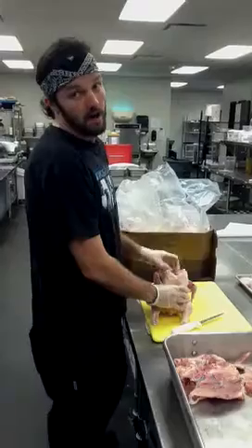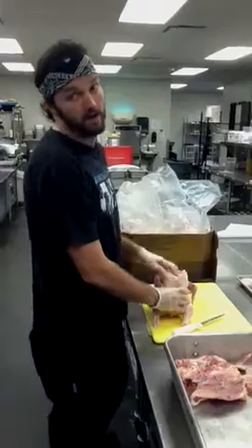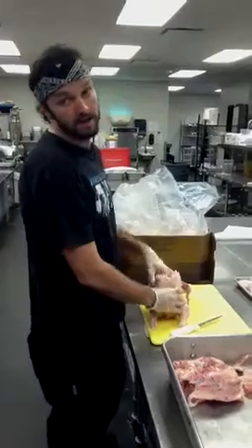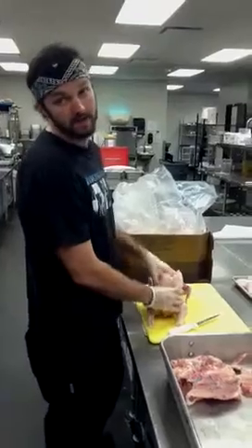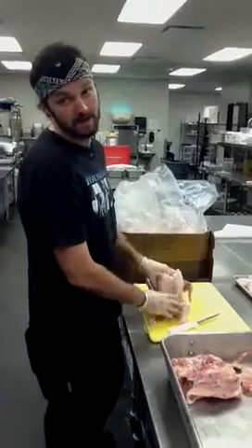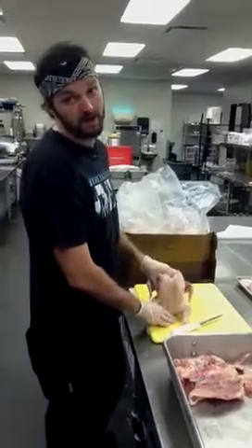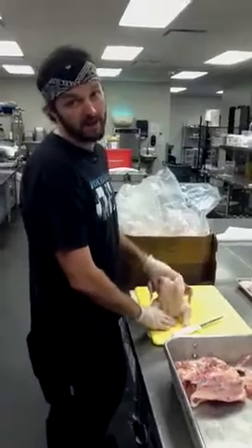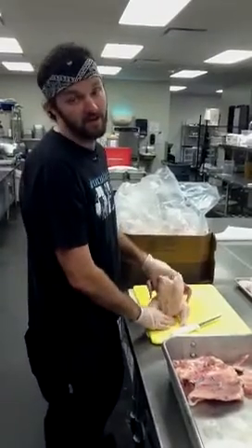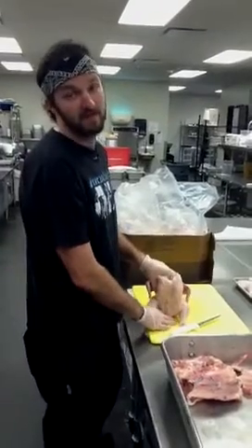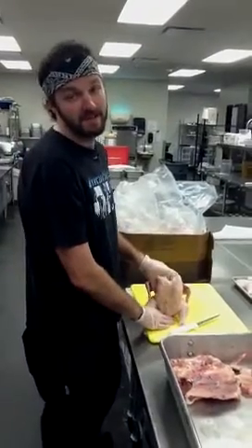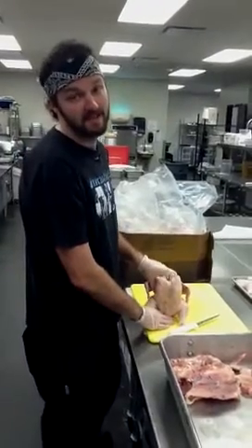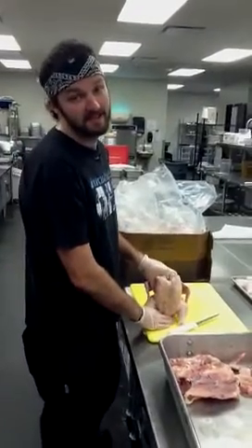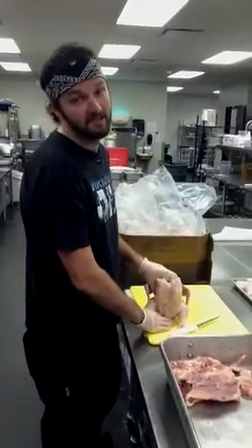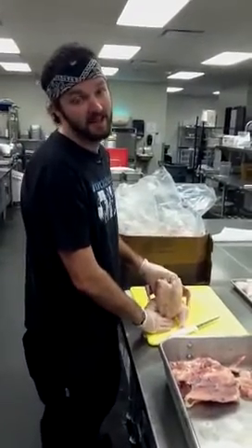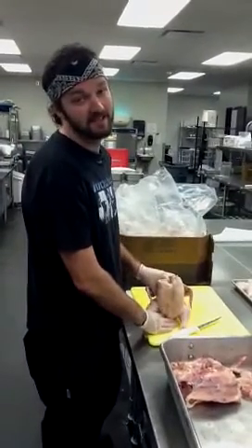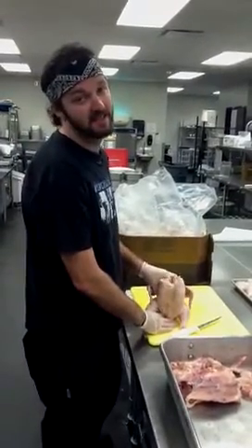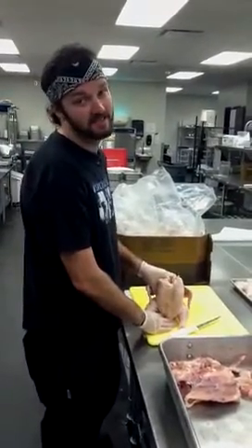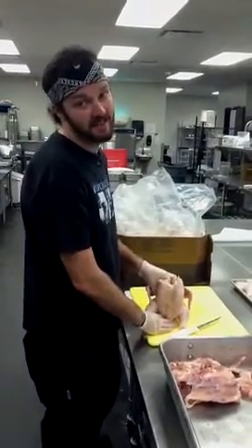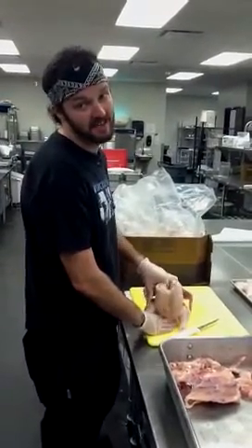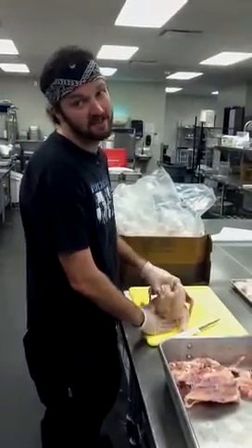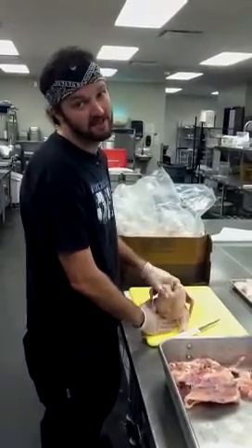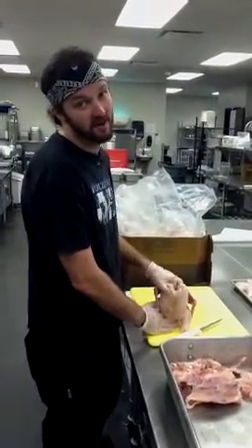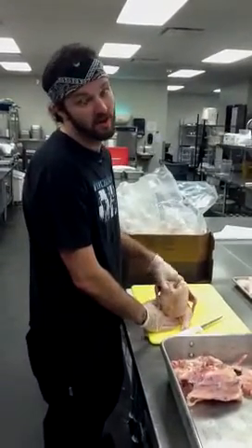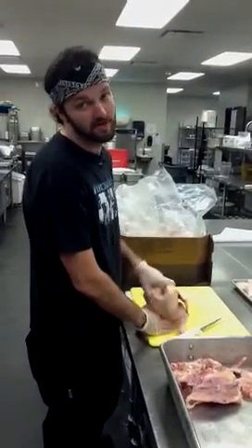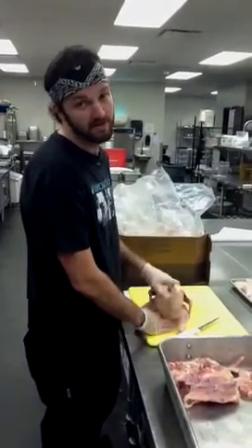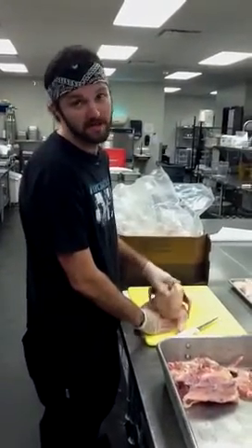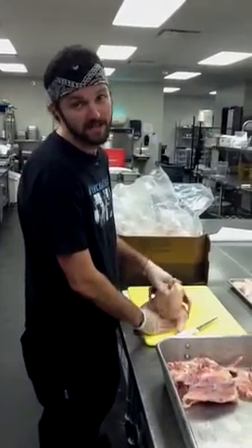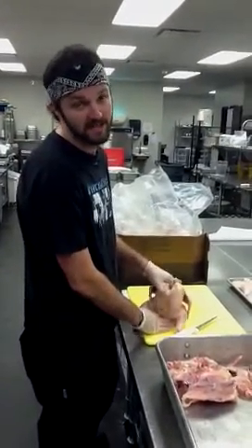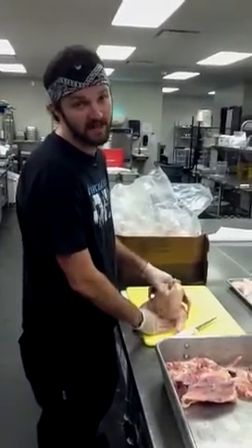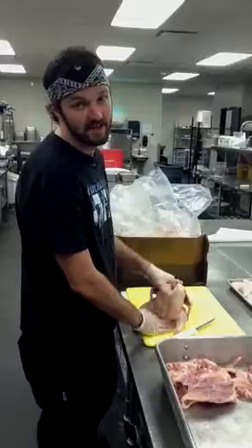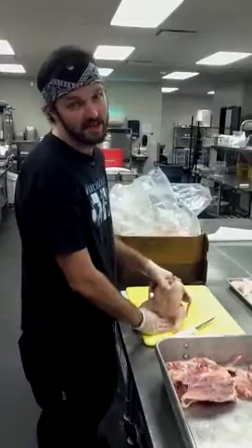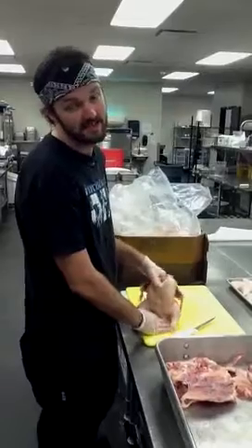All right, so today we're going to go over the basics of making chicken stock so all of your soups can taste fantastic.